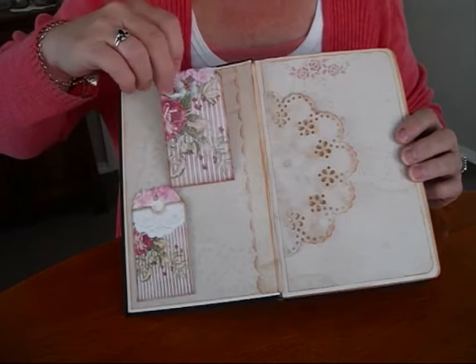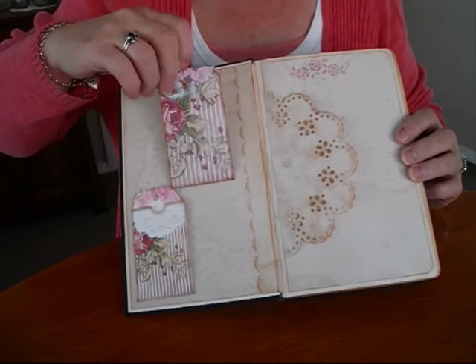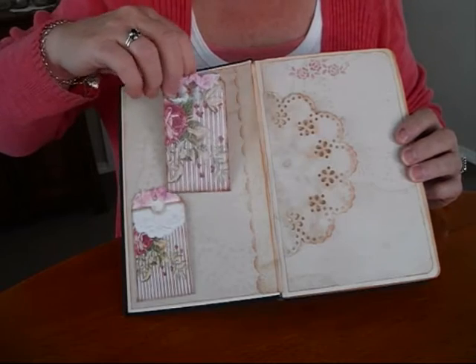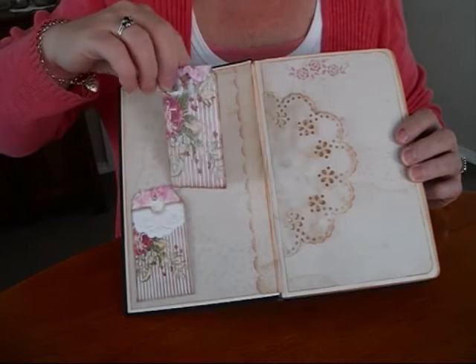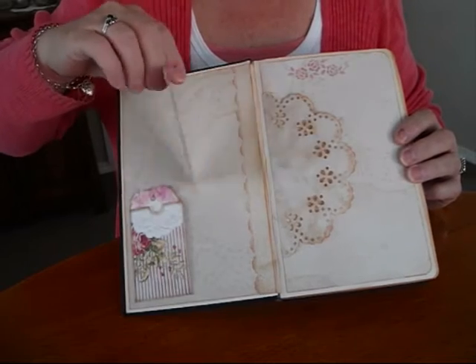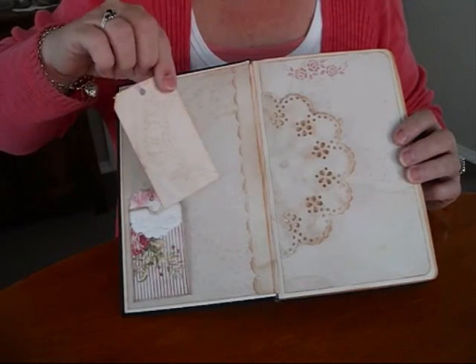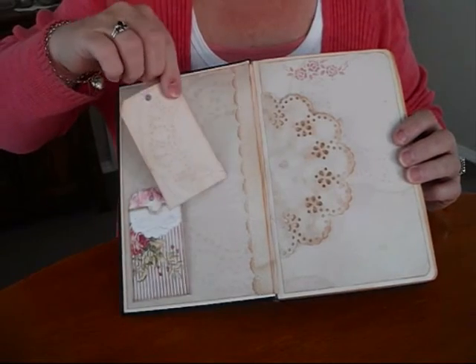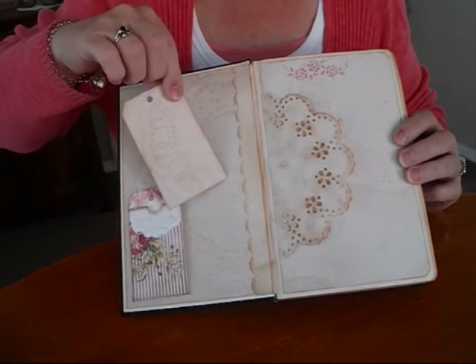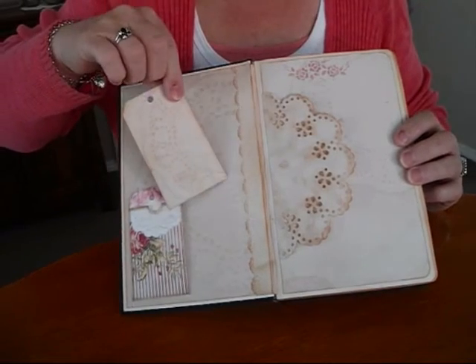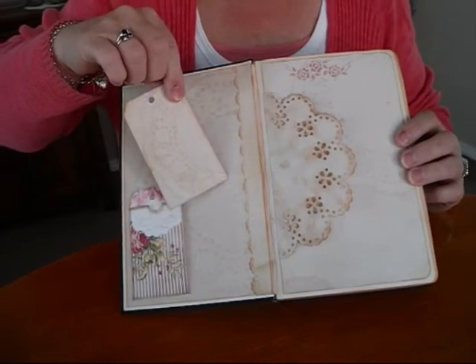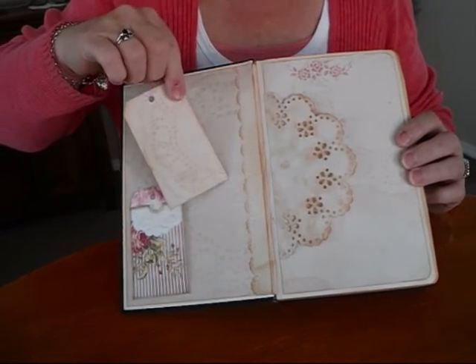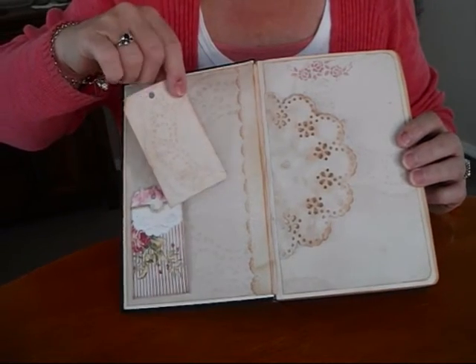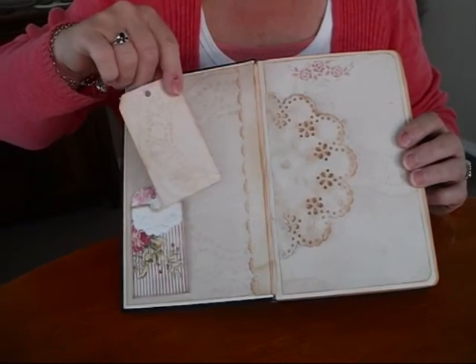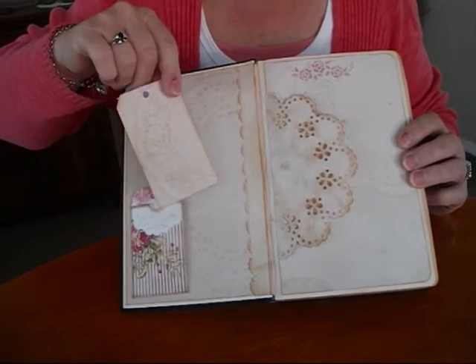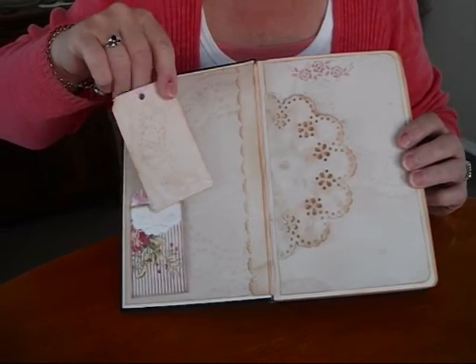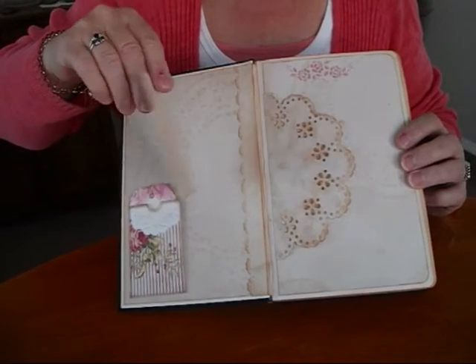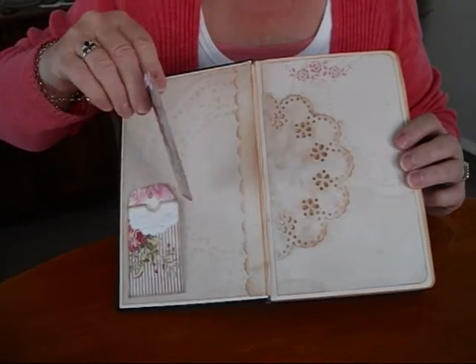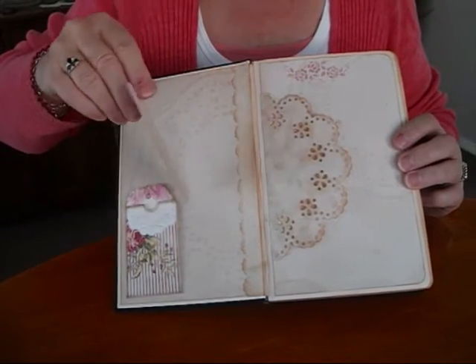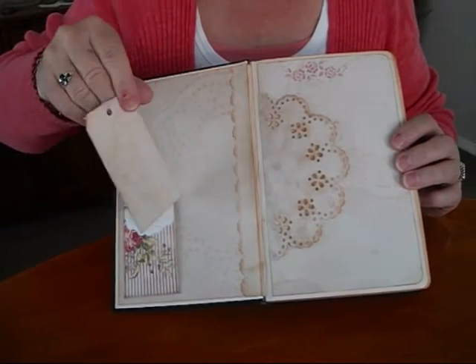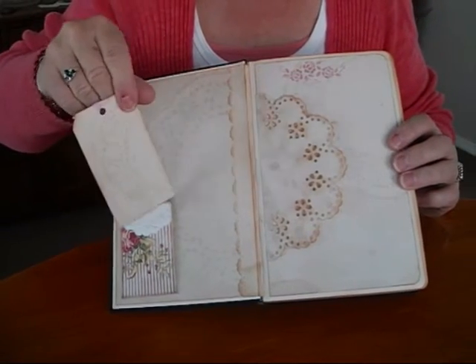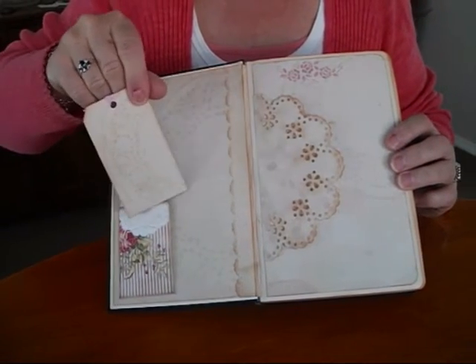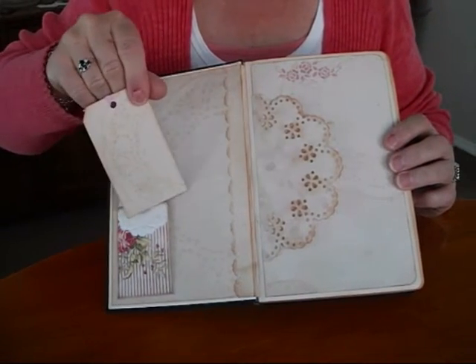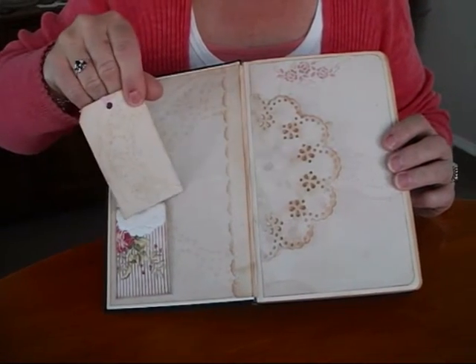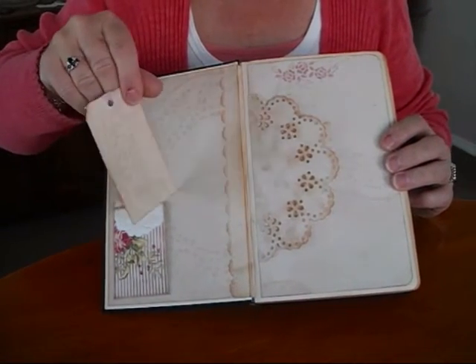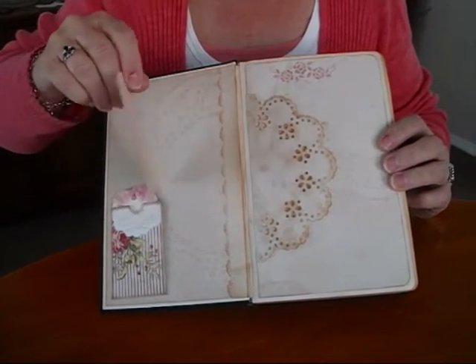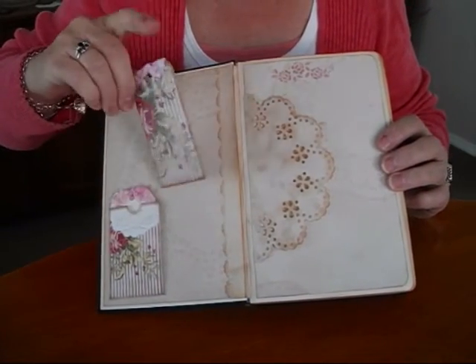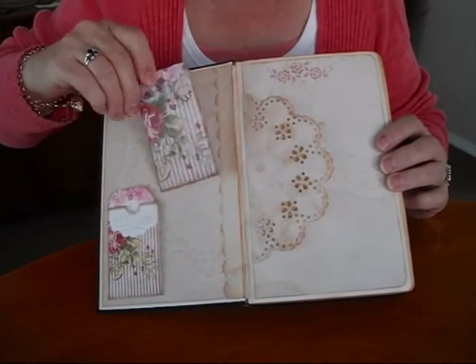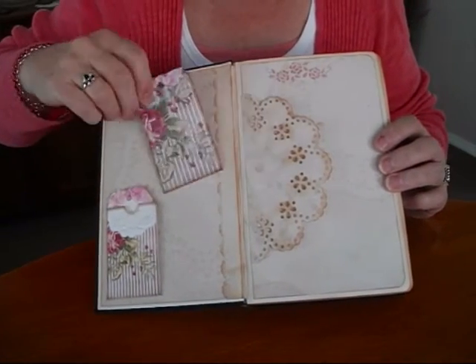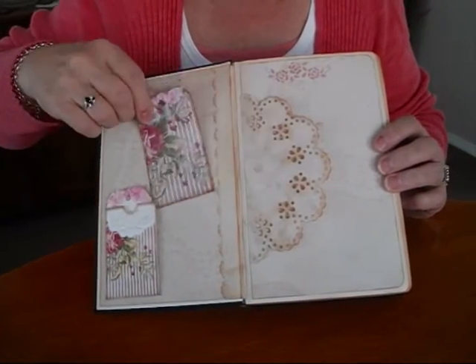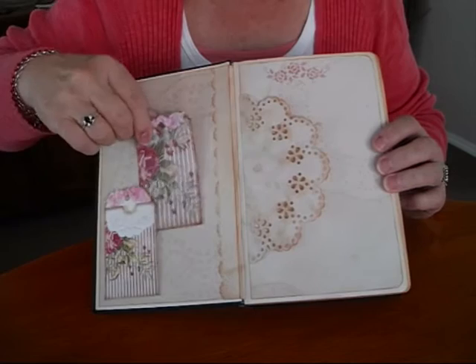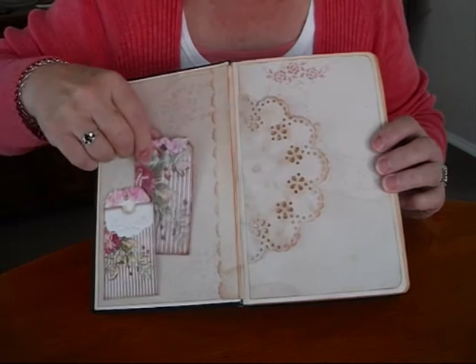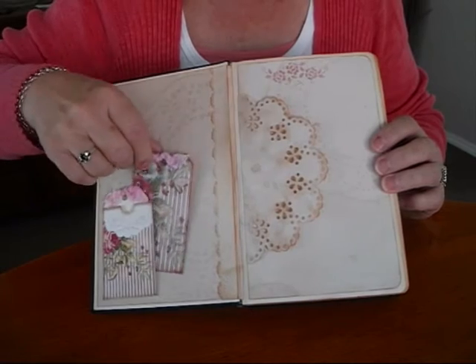Inside I've tea-dyed my pages, and I've used tea-dyed Tim Holtz Distressing for a change. All the lovely tags come with the kit, and I've just backed them with my tea-dyed papers.